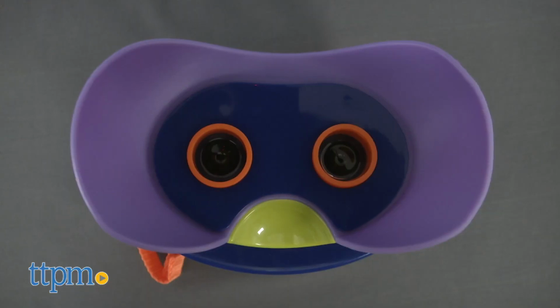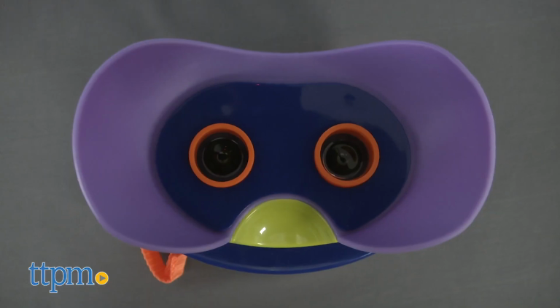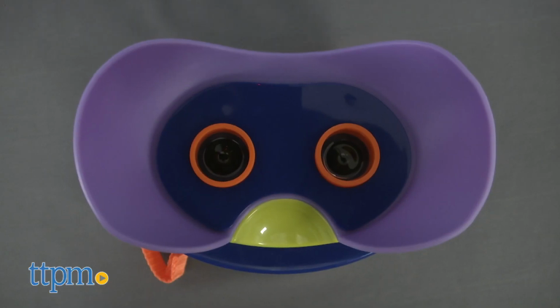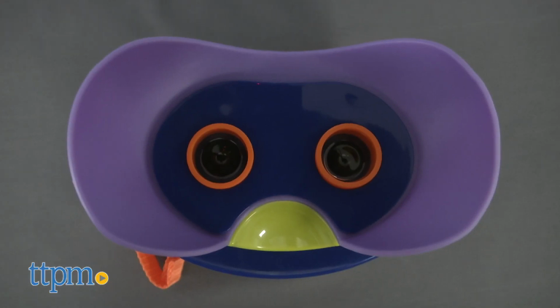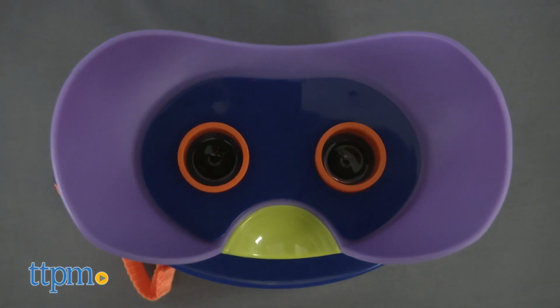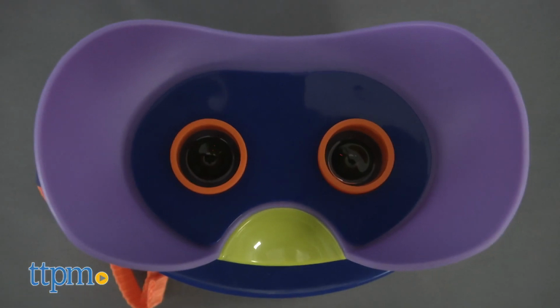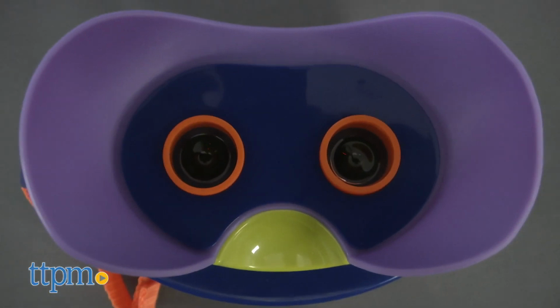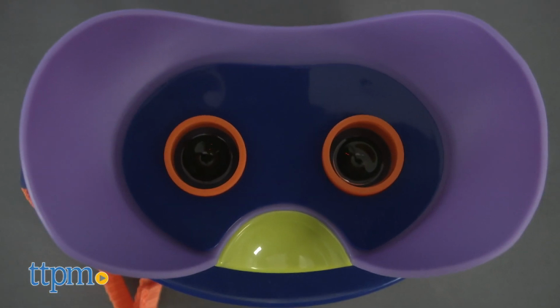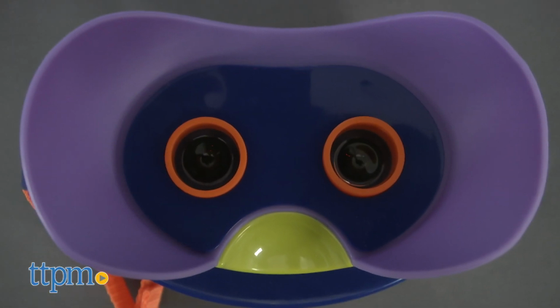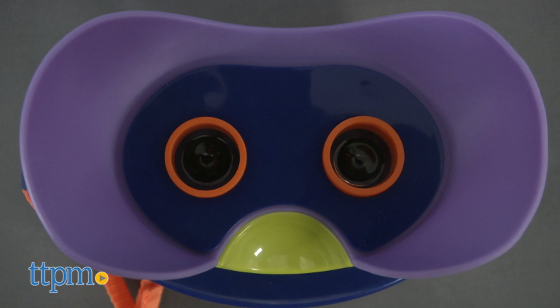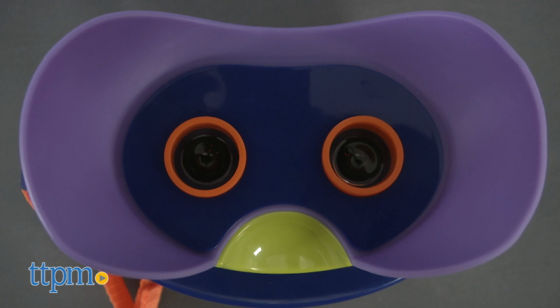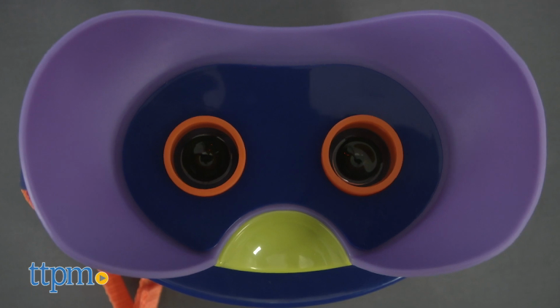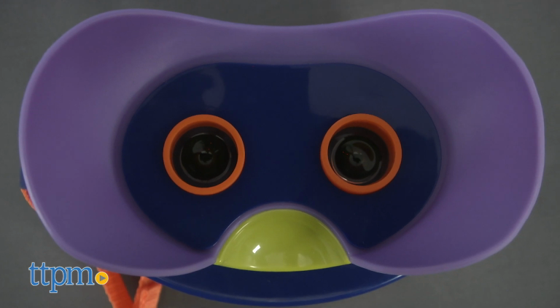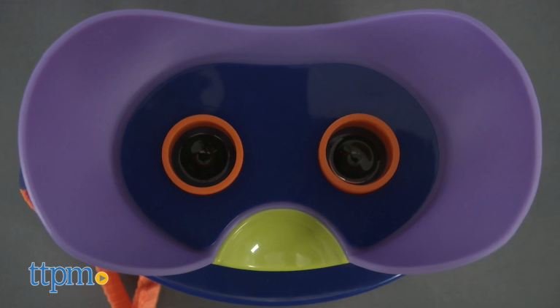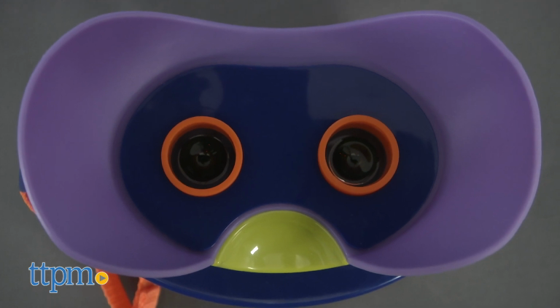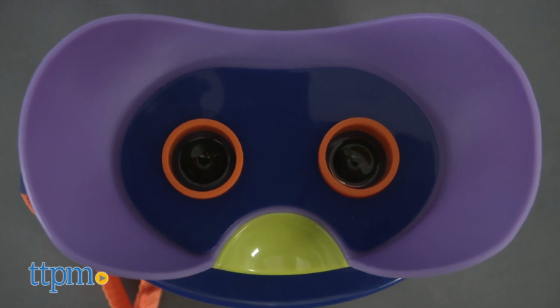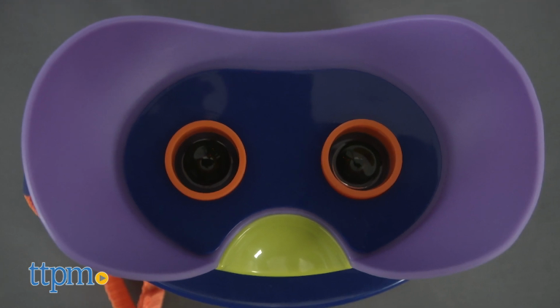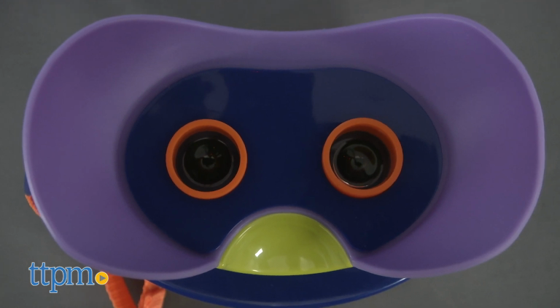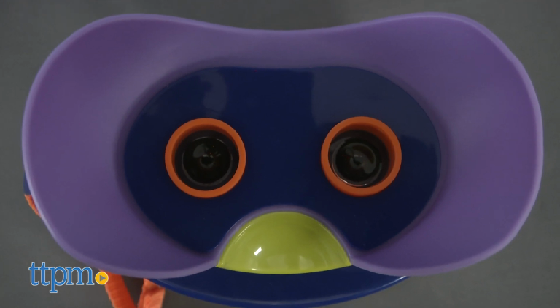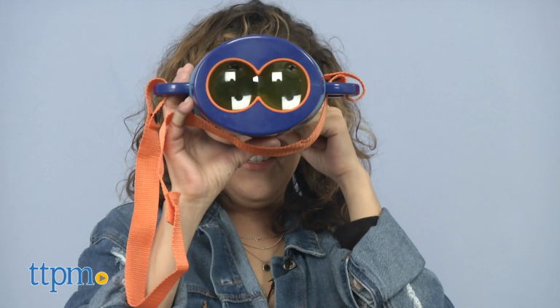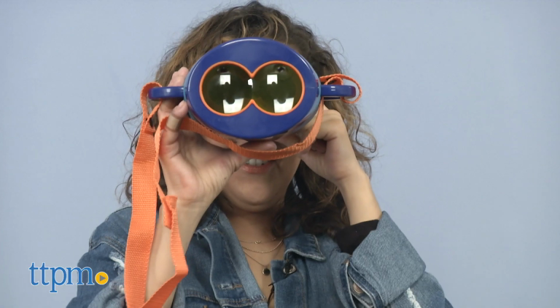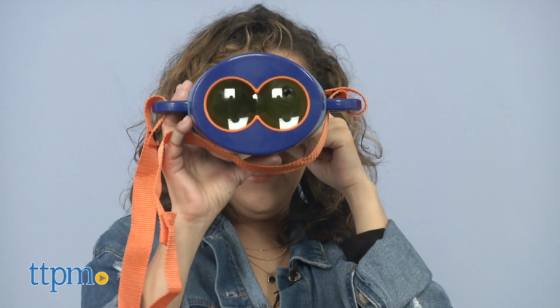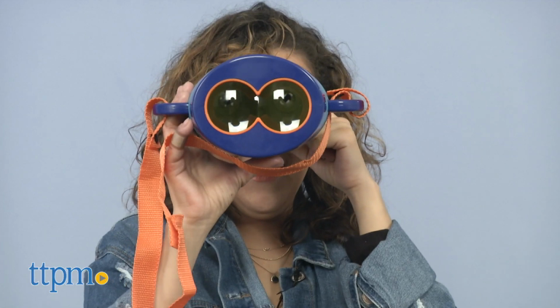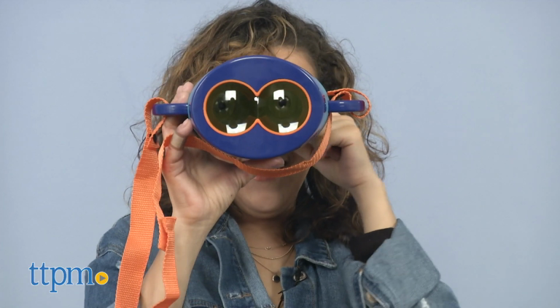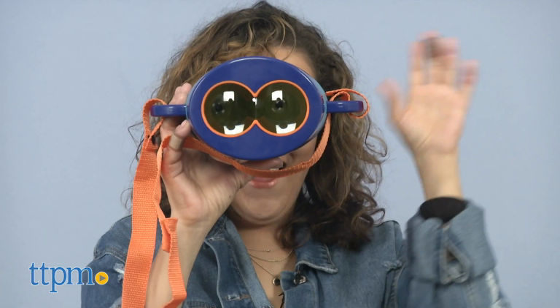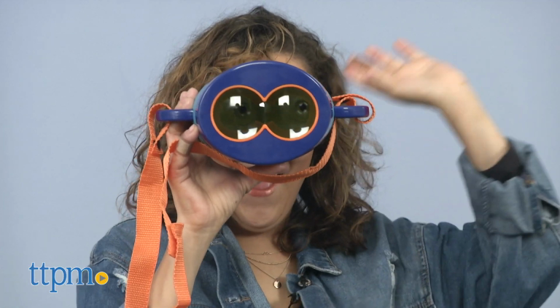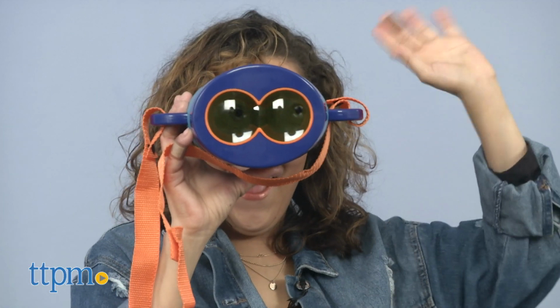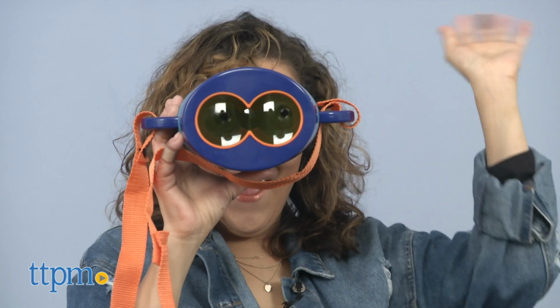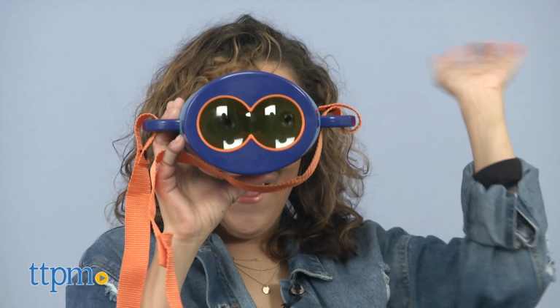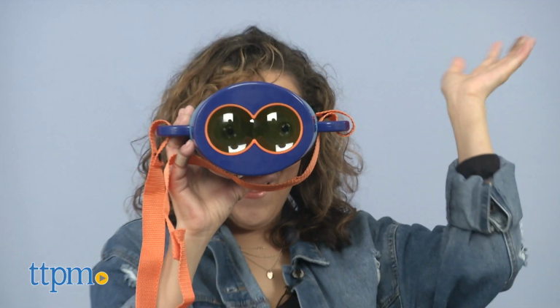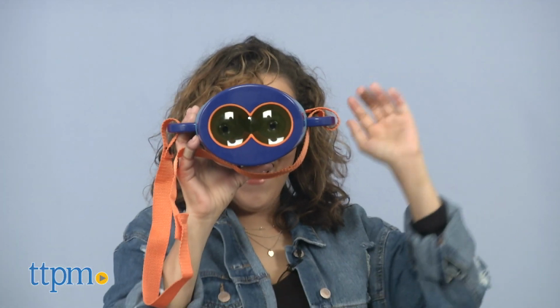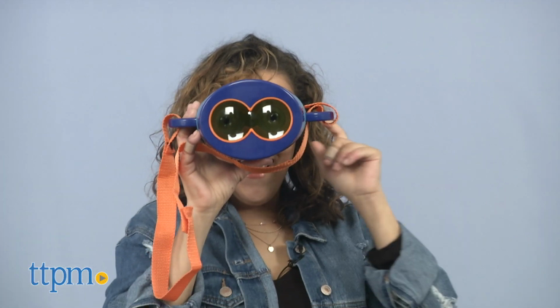A fun fact: the Educational Insights Explorer Scope is the only combined microscope and telescope around.